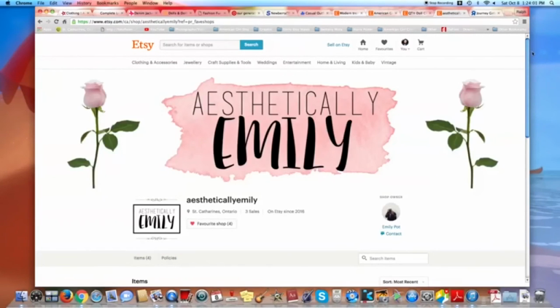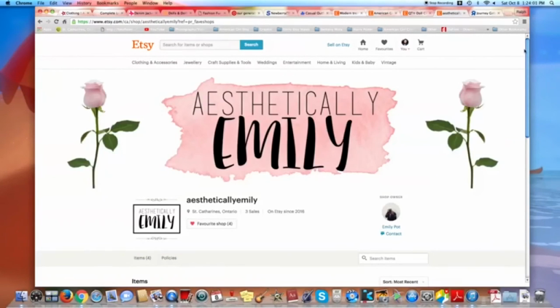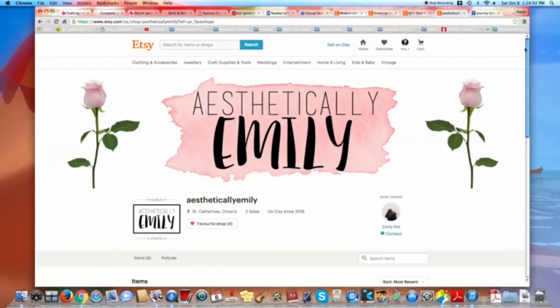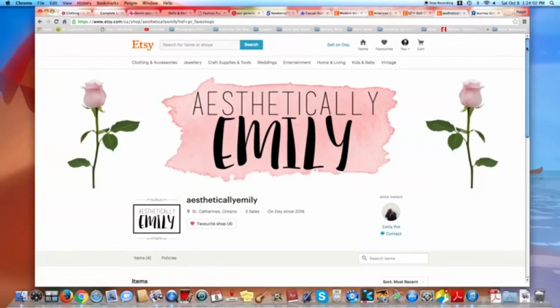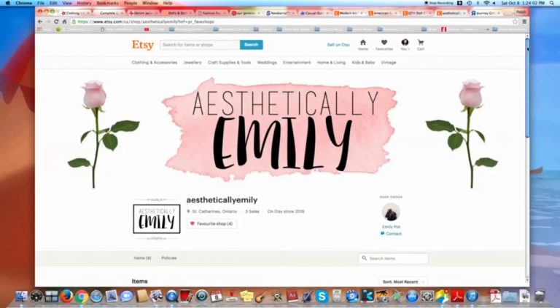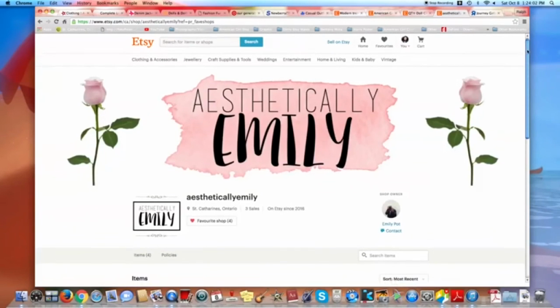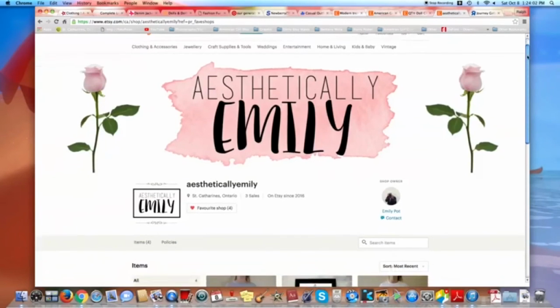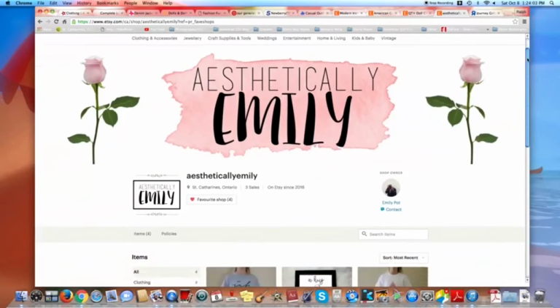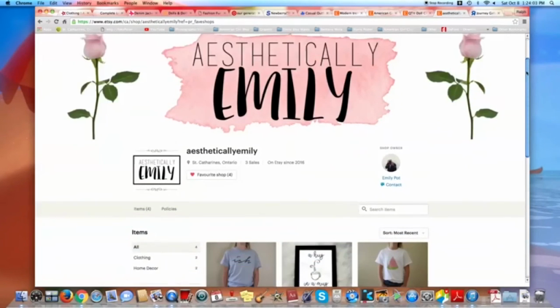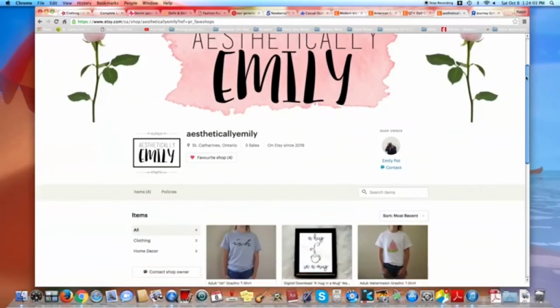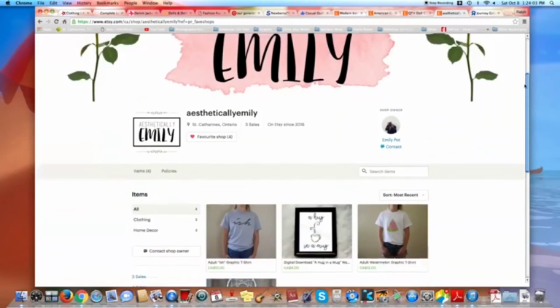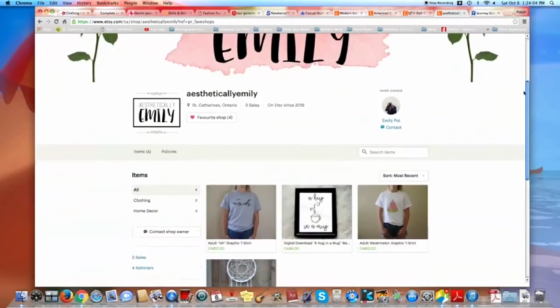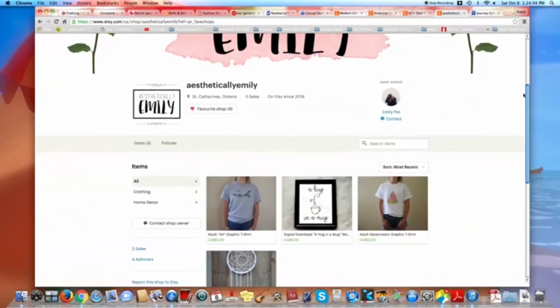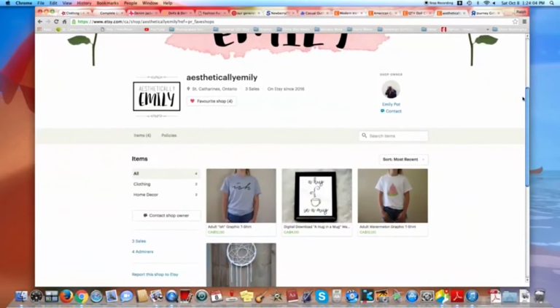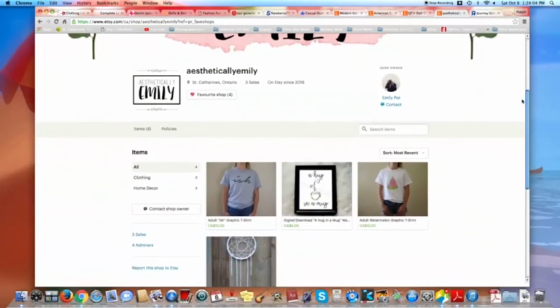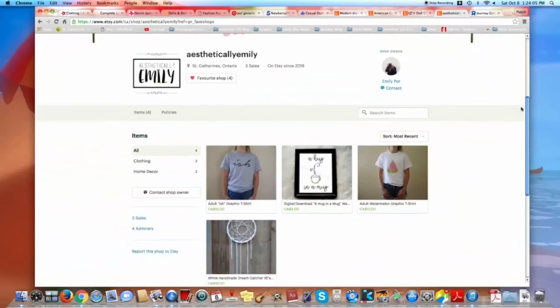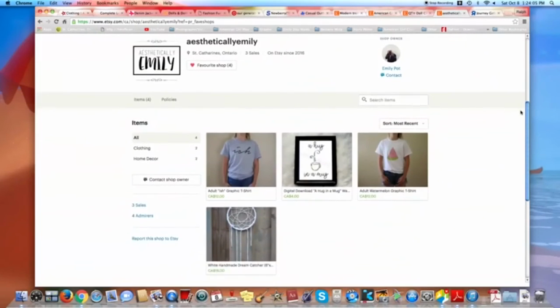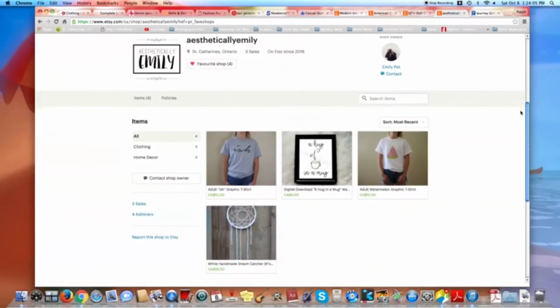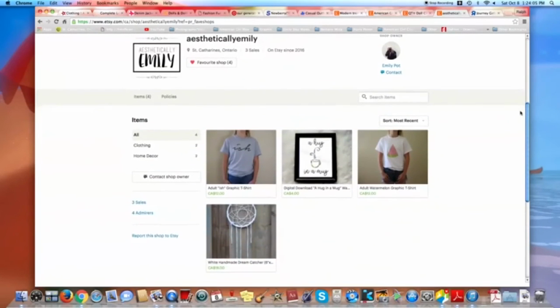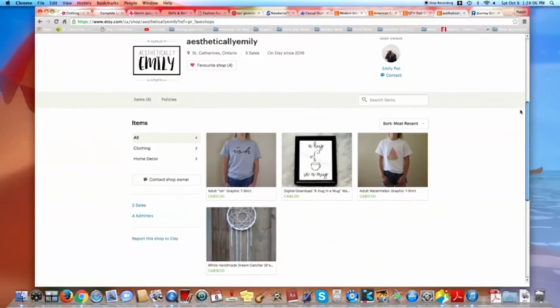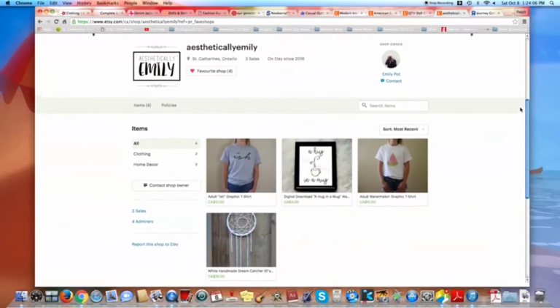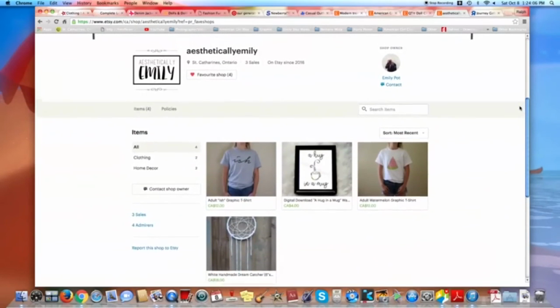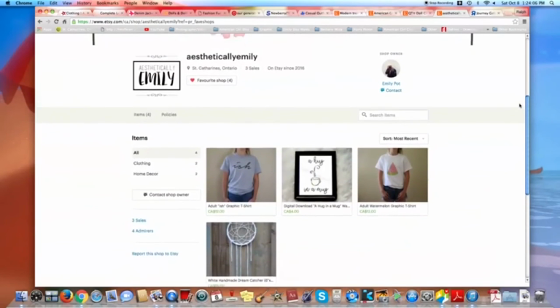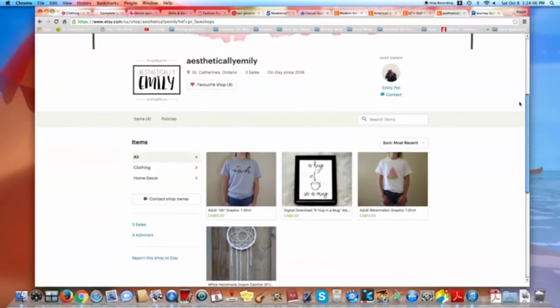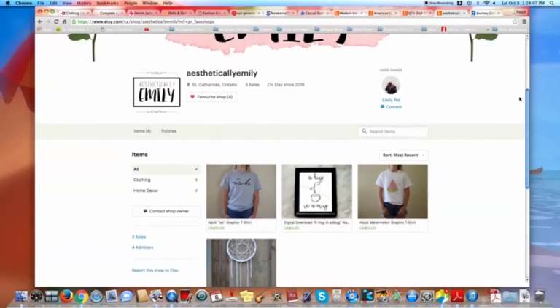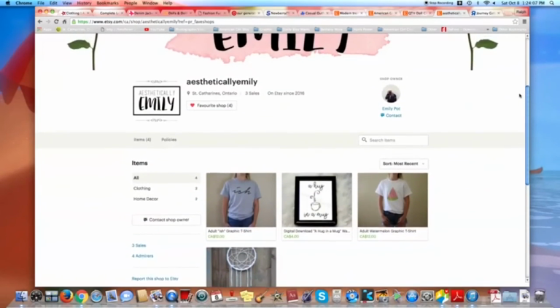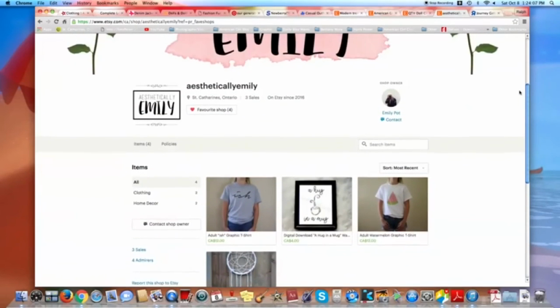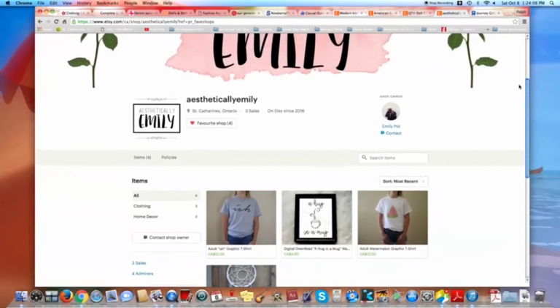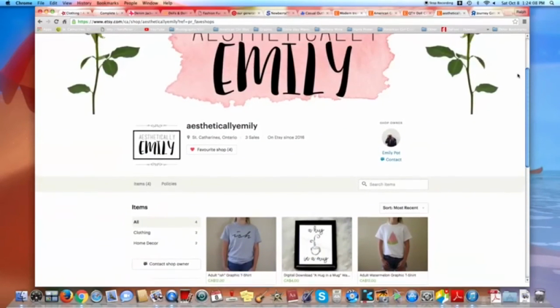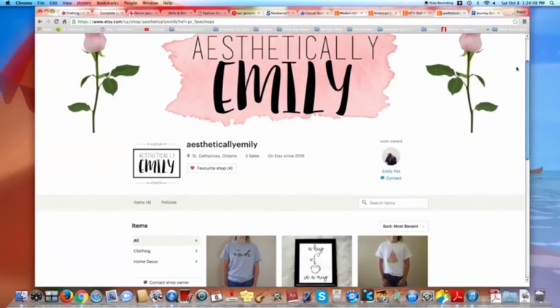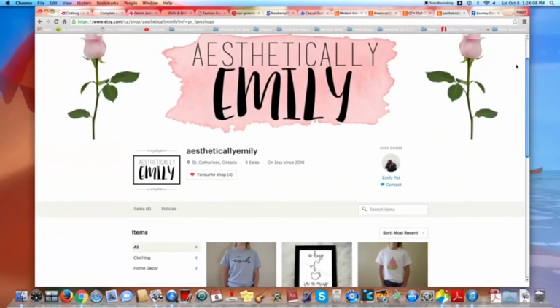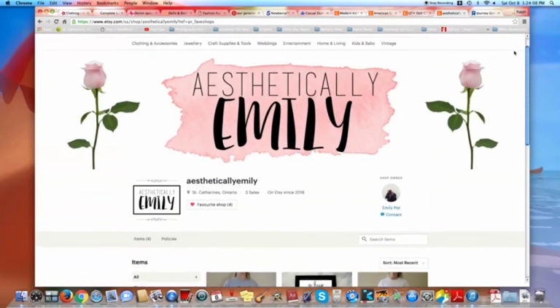Also a little self-promo — I recently opened an Etsy shop and would love if you guys could check it out. The link will be down in the description below.